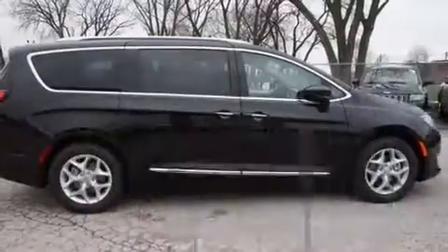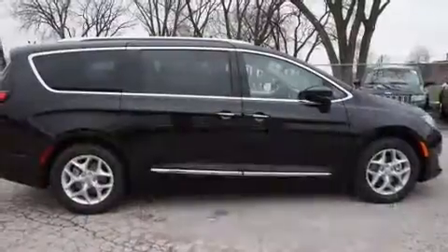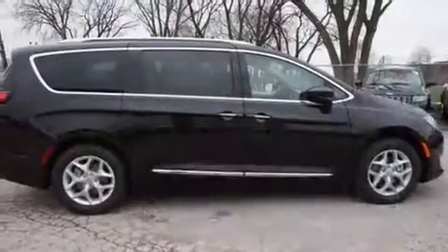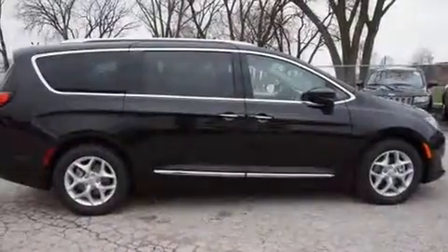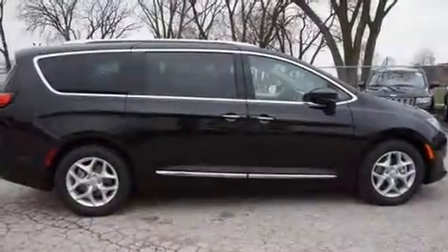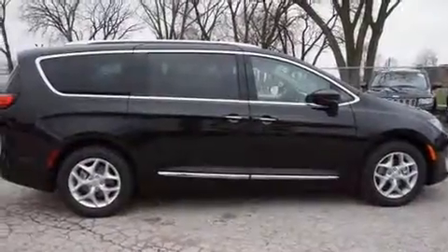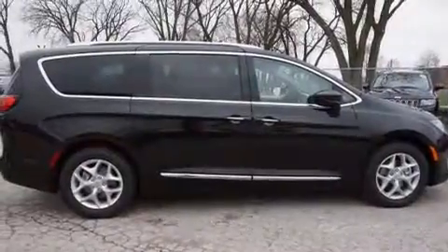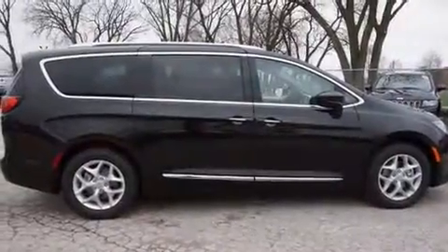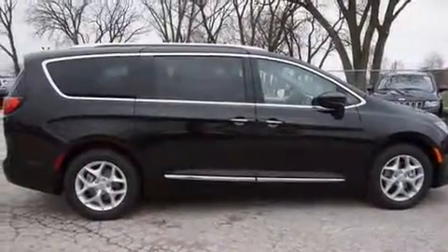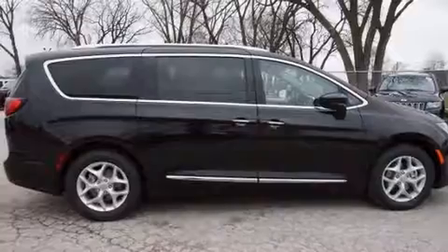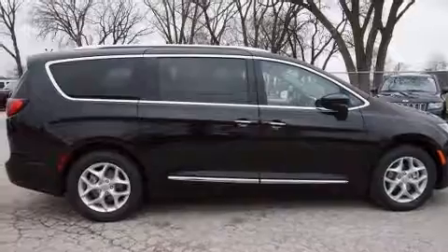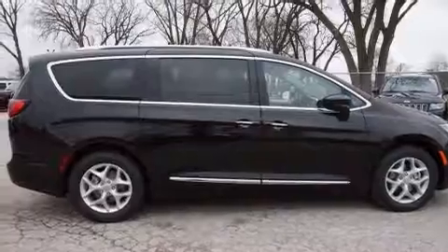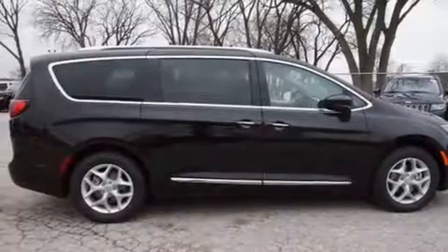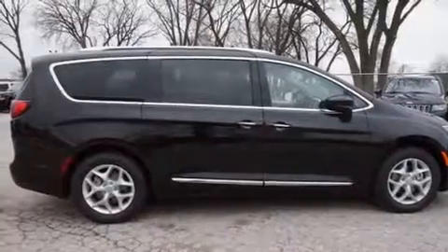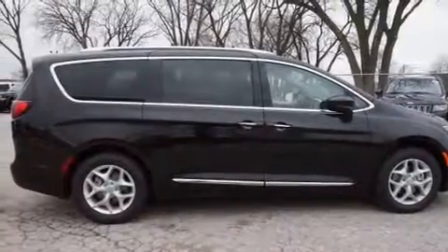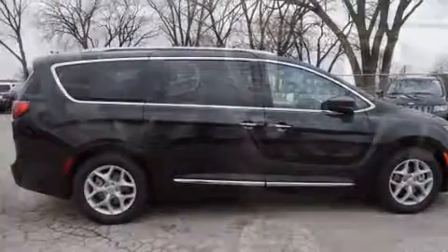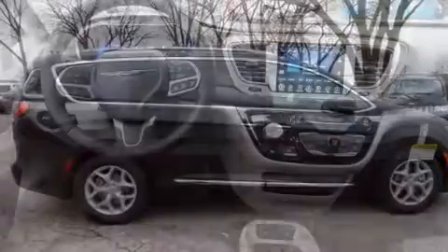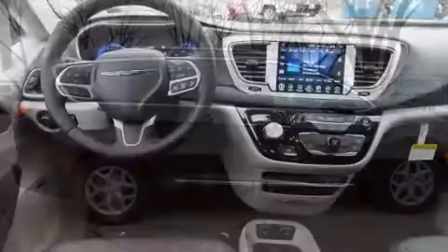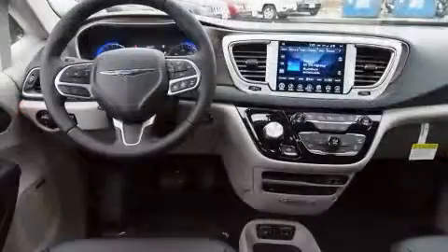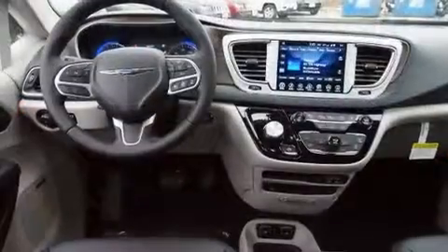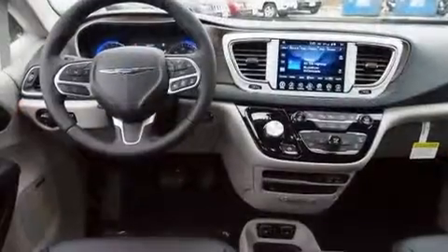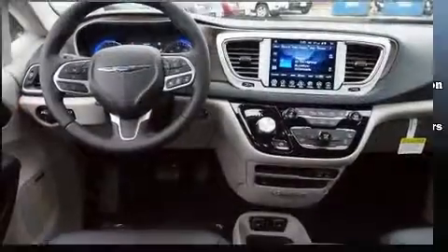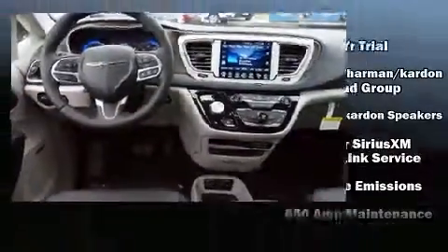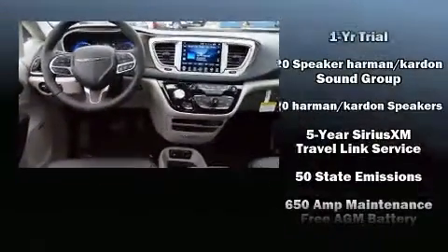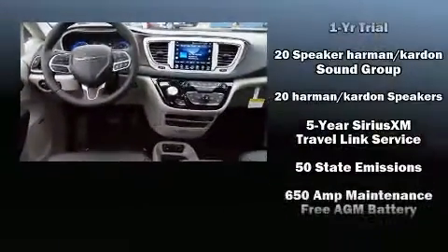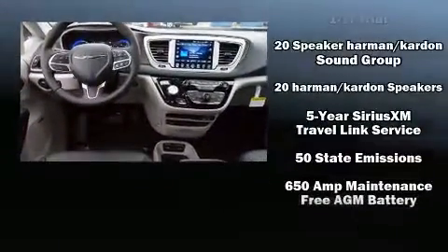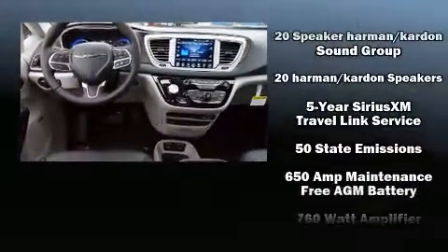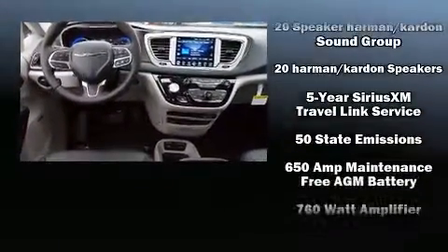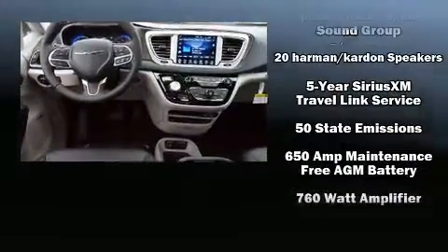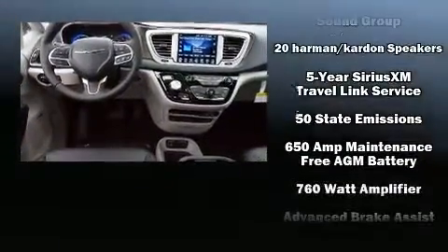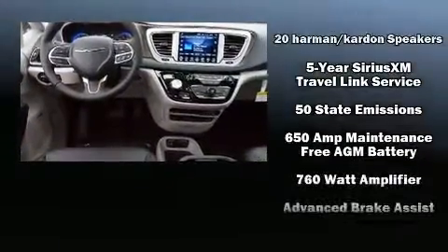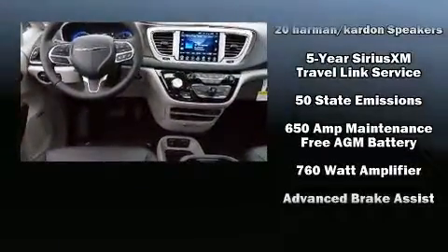Audio features include an AM-FM radio and 20 speakers, delivering the ultimate in automotive sound.